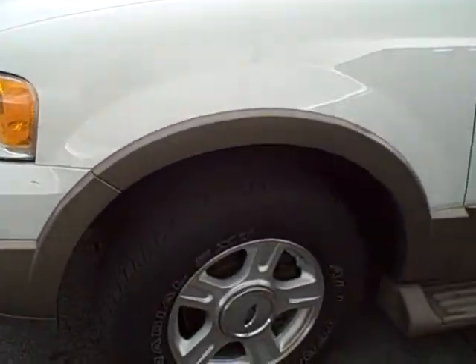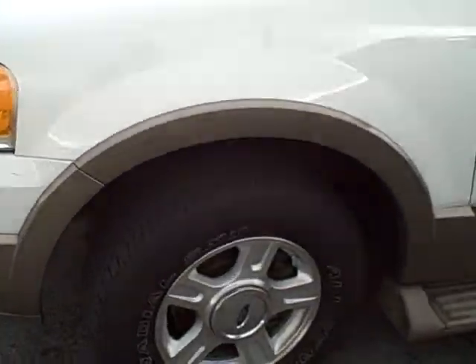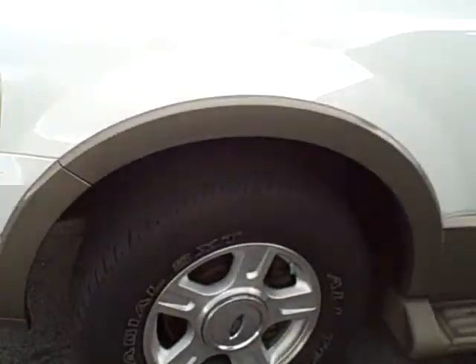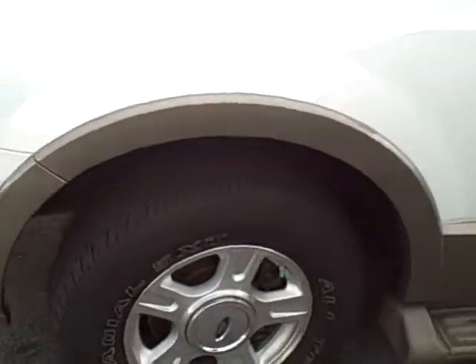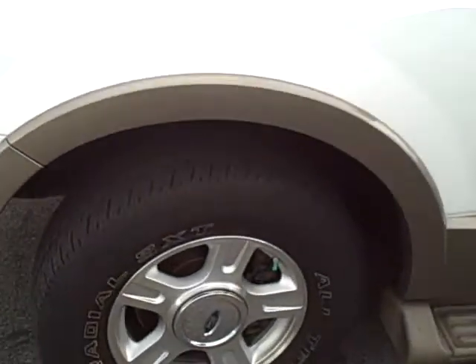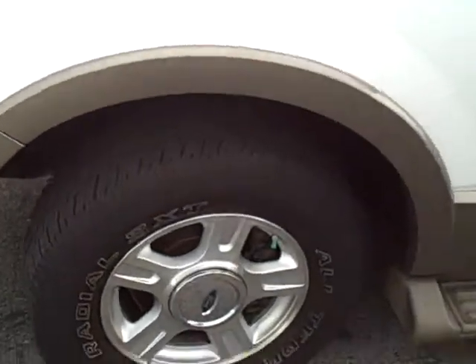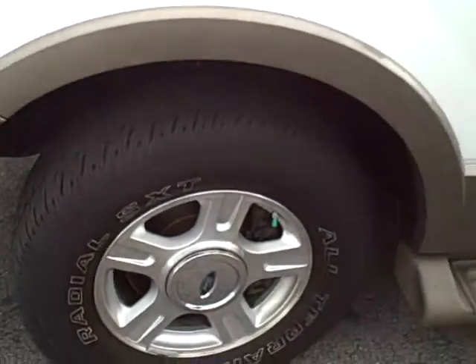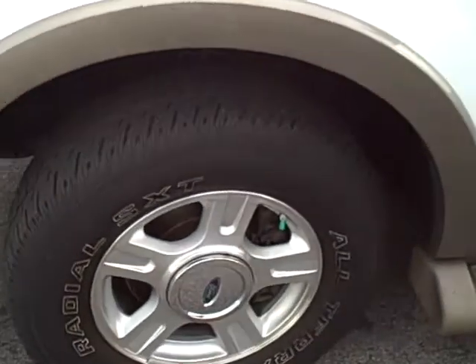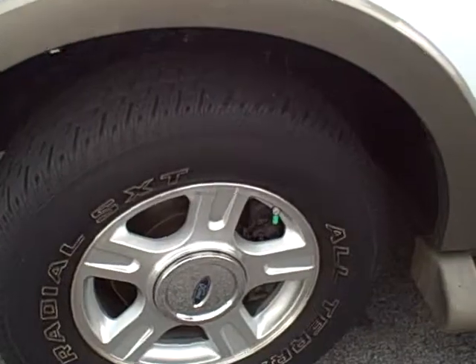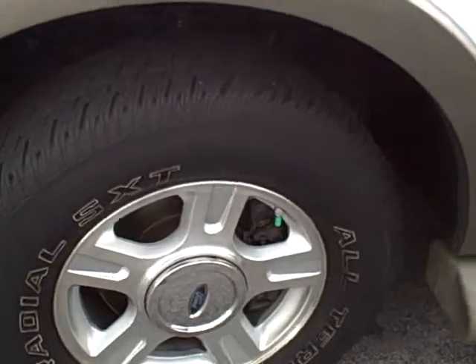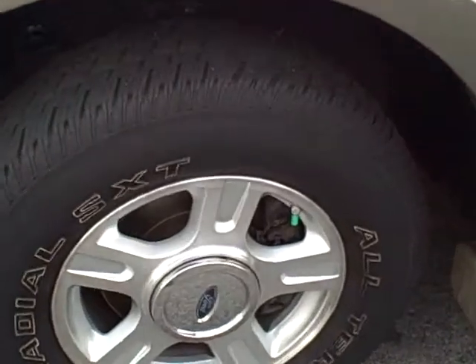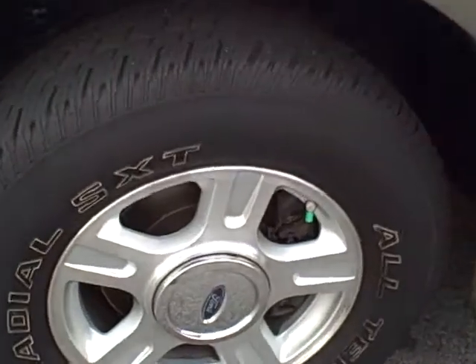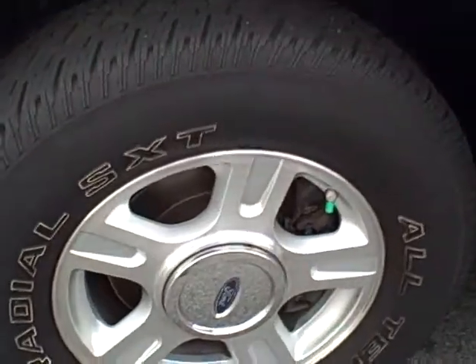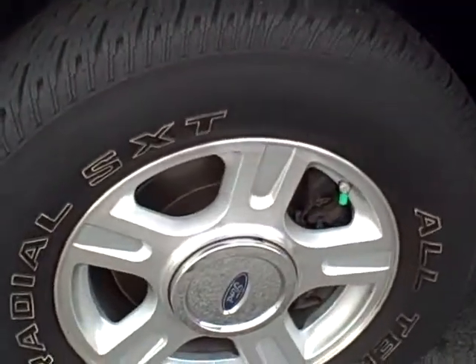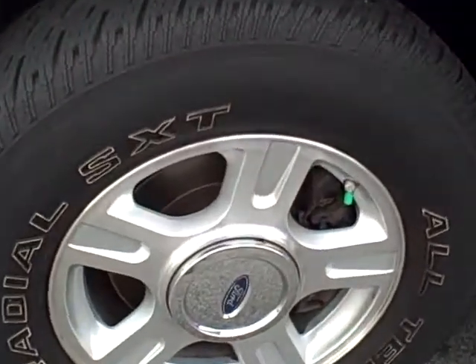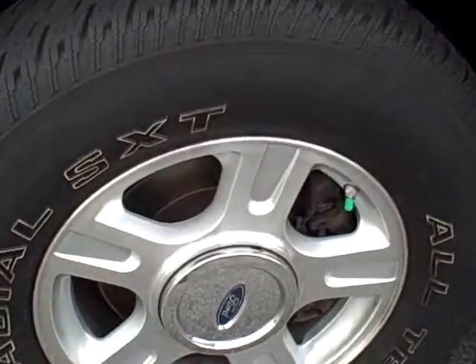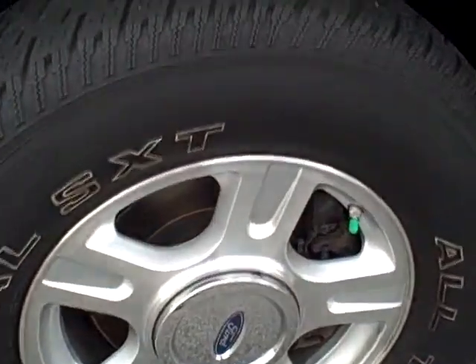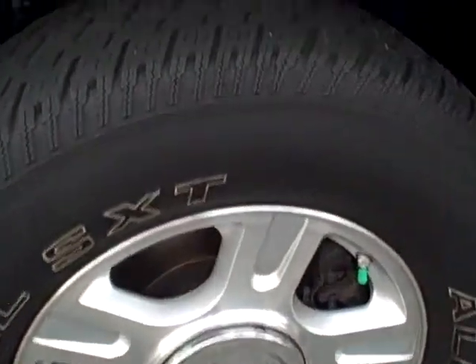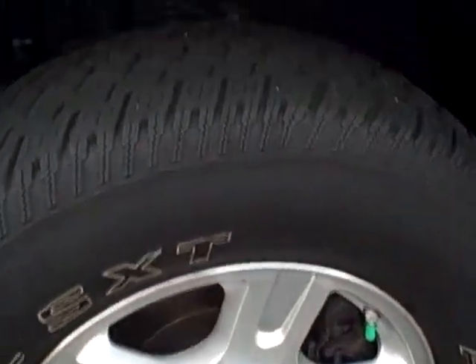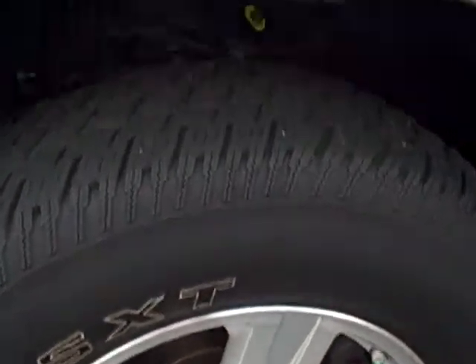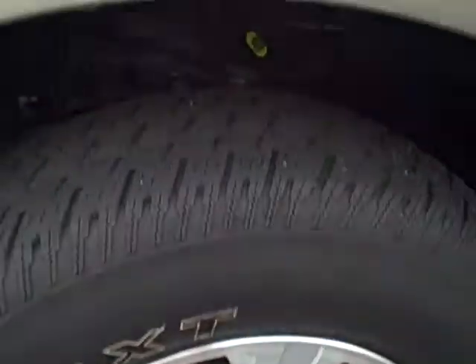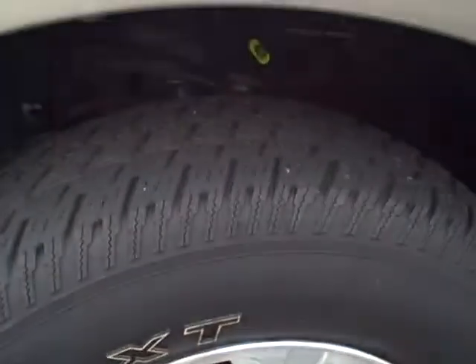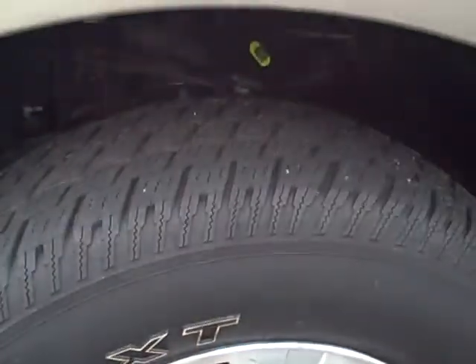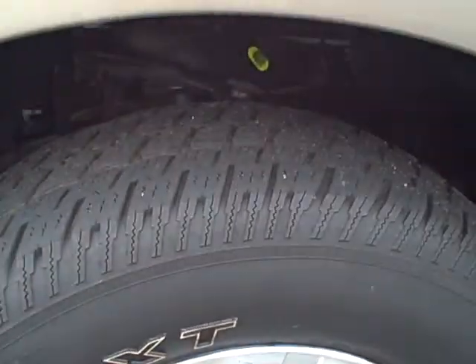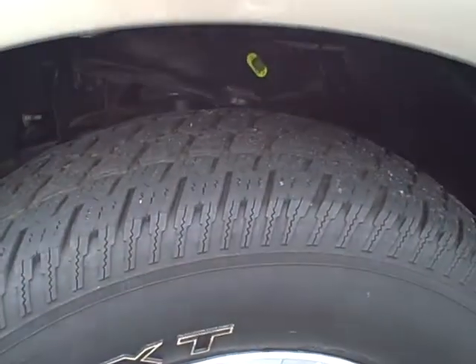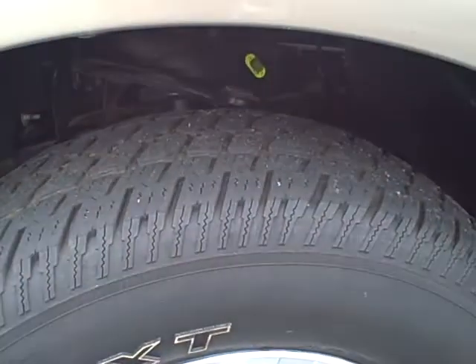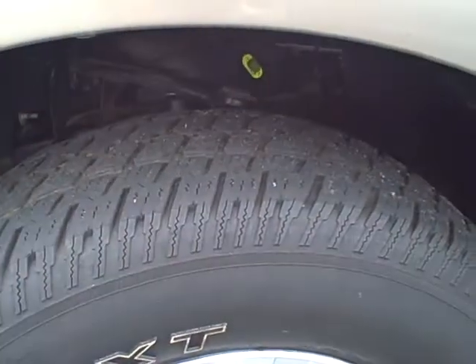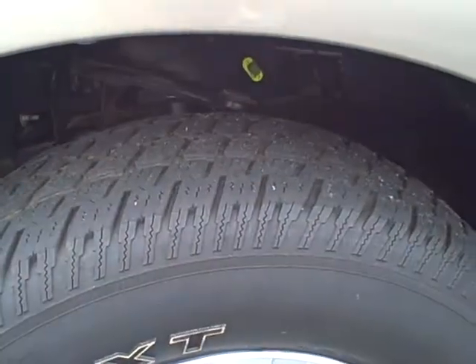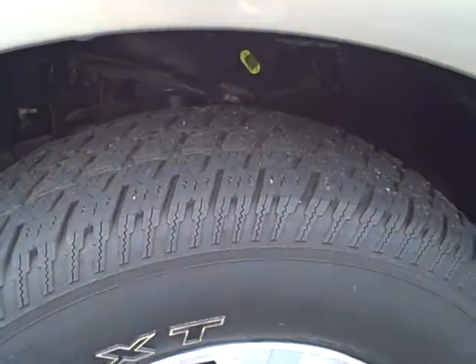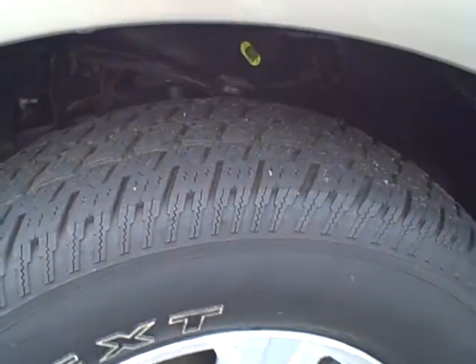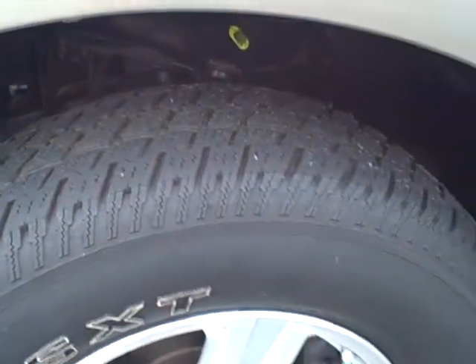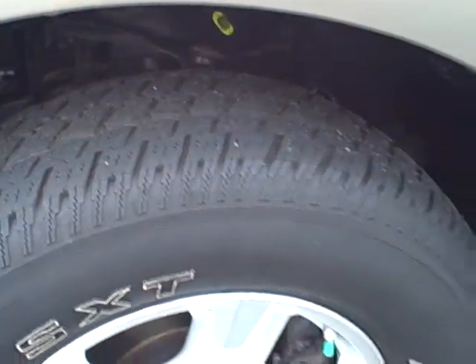Closer look at the wheels. Tire tread is good.